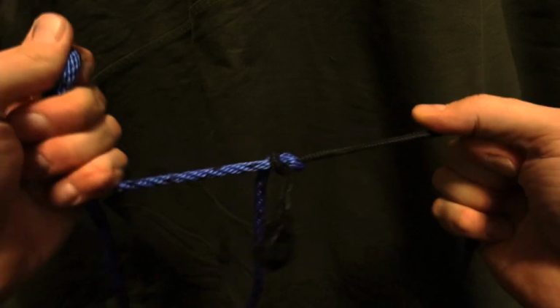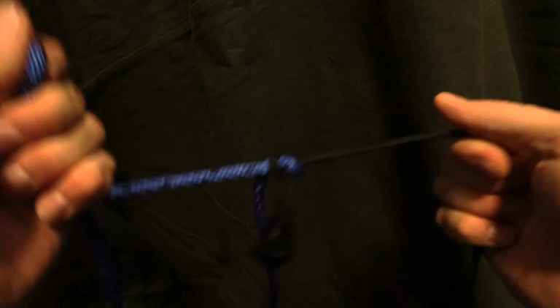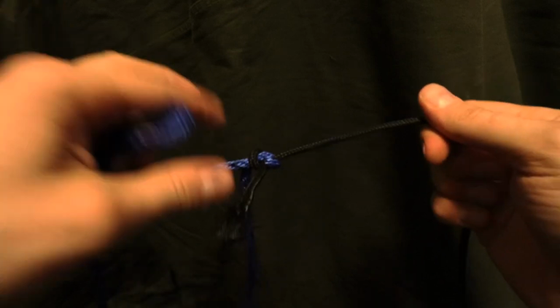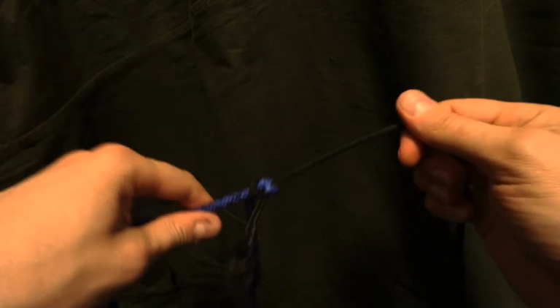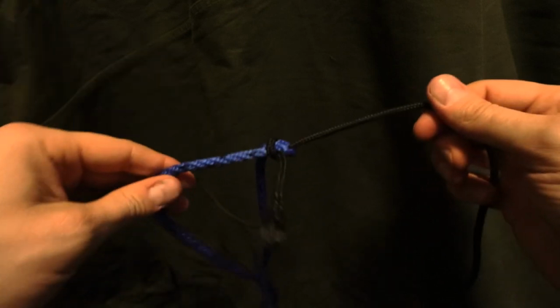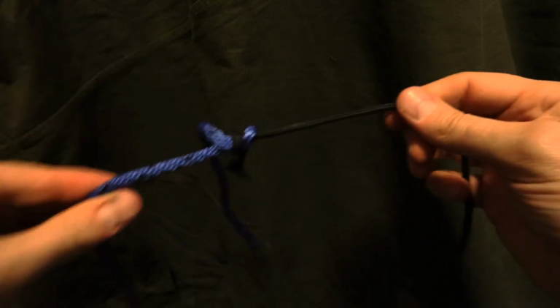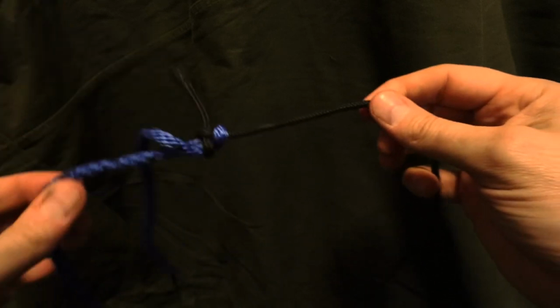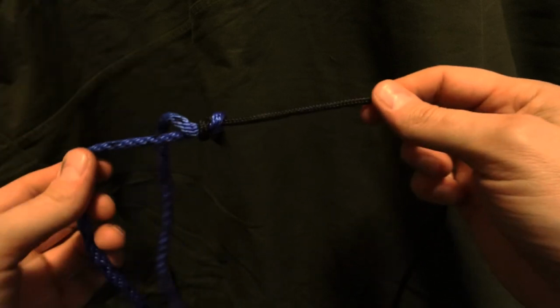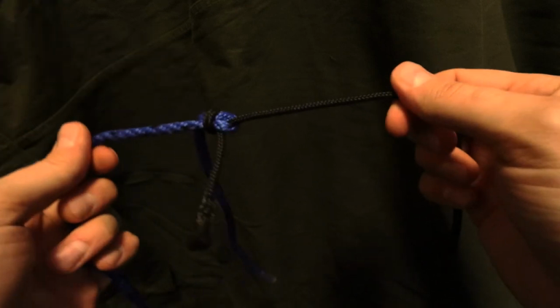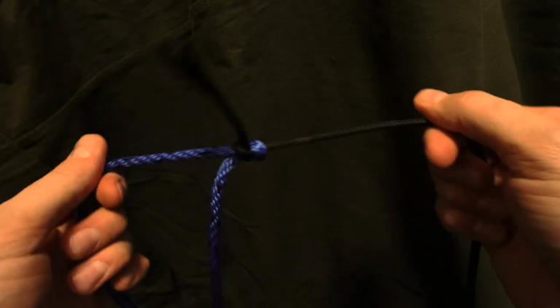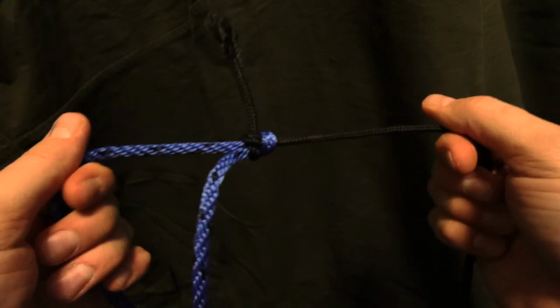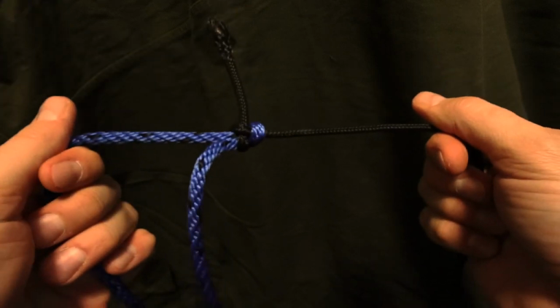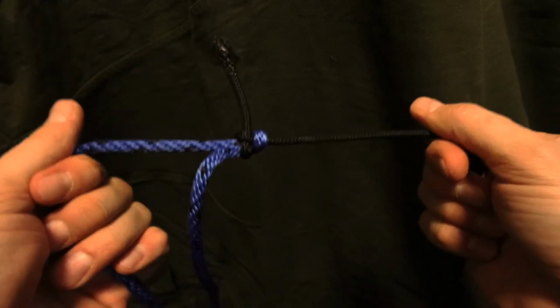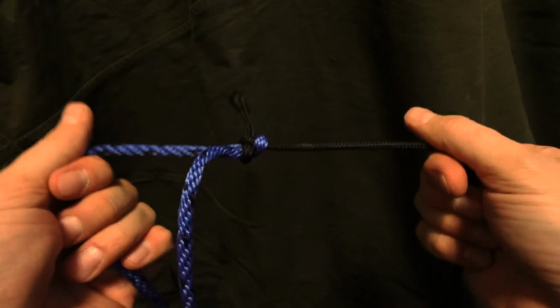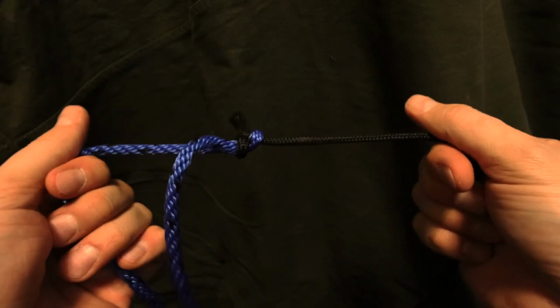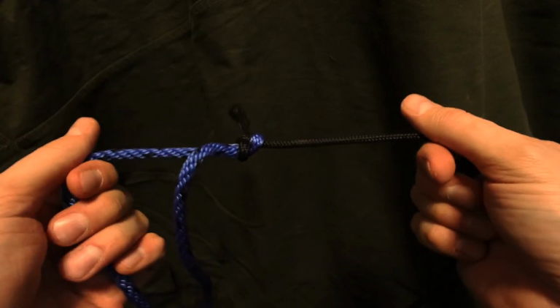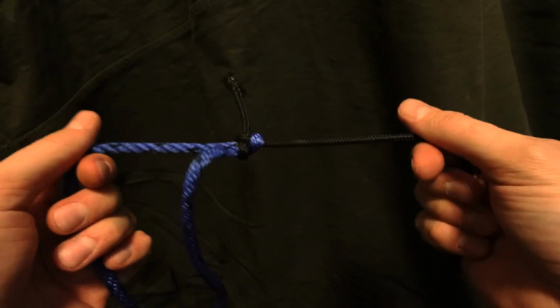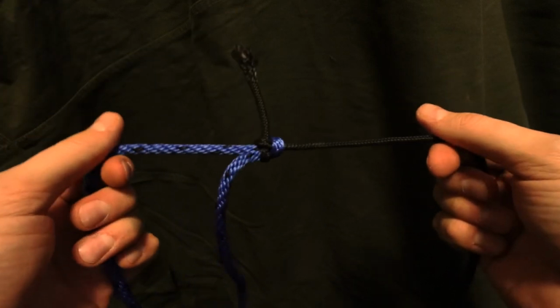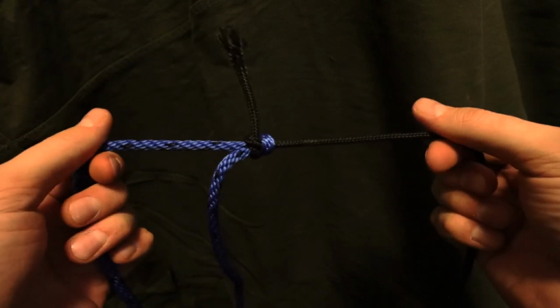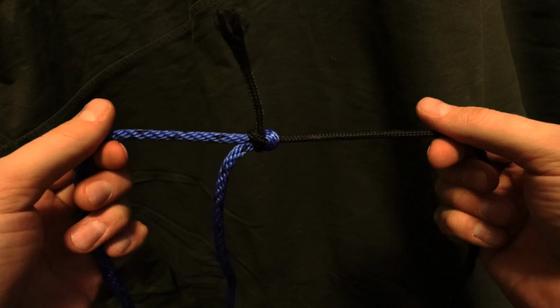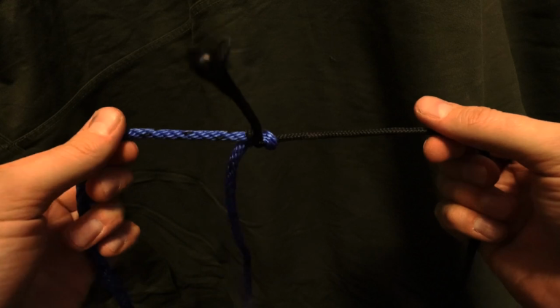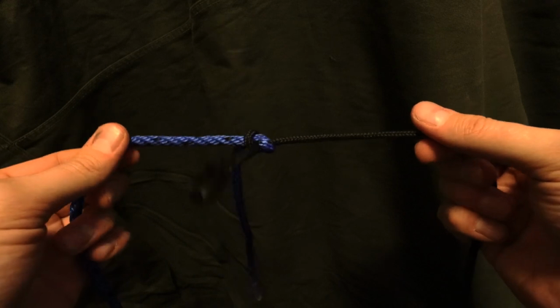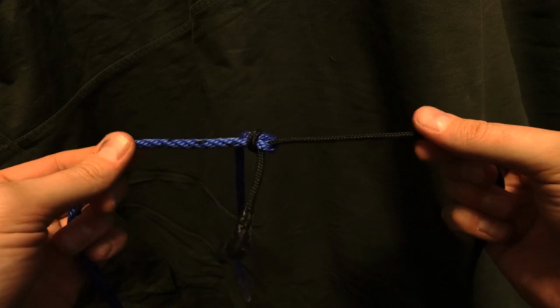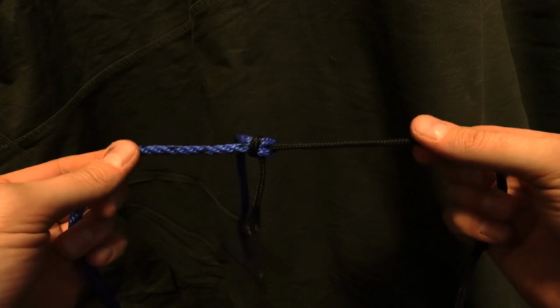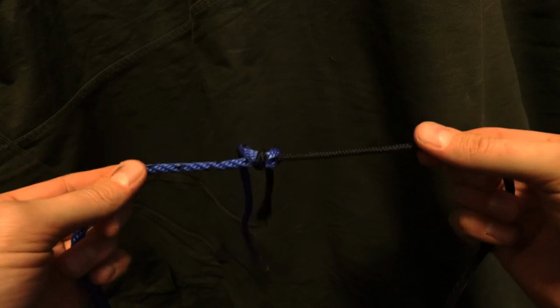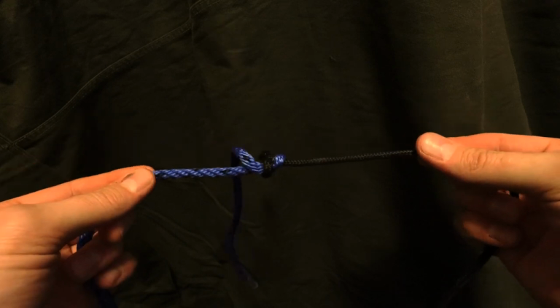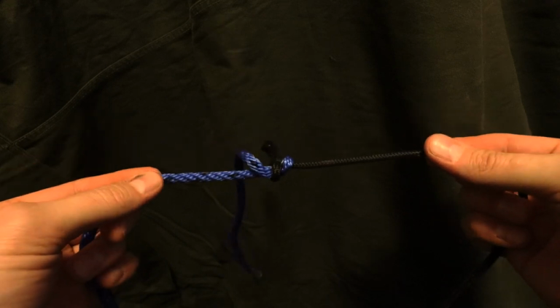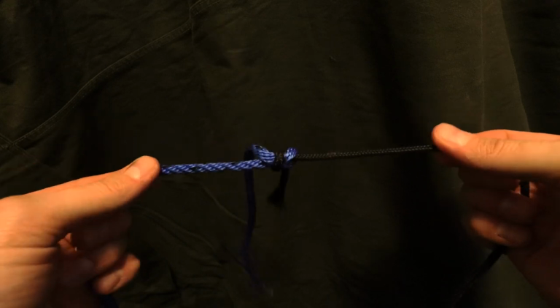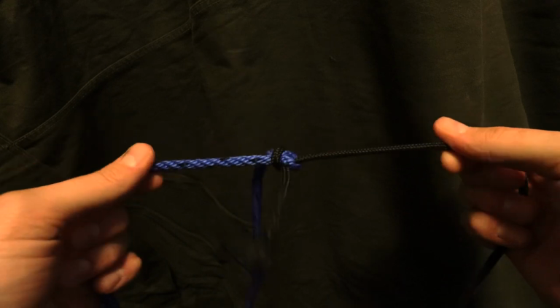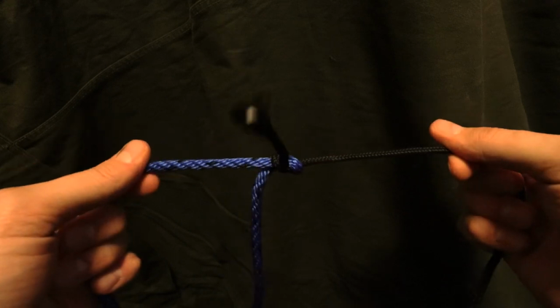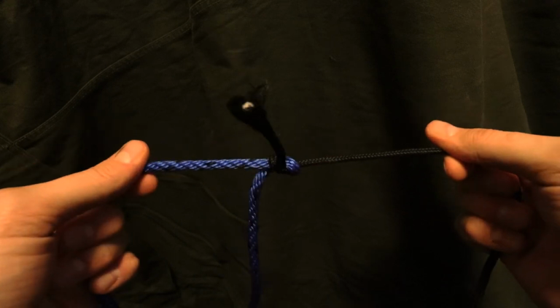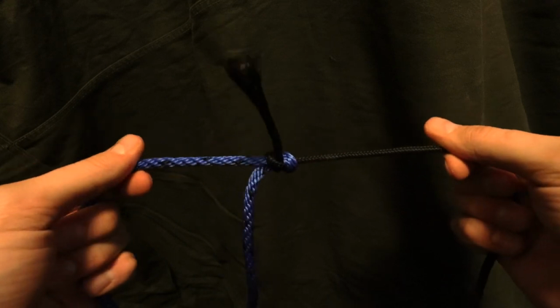Normally, if you are attaching two different diameter ropes to each other, they tend to slip. This prevents that.